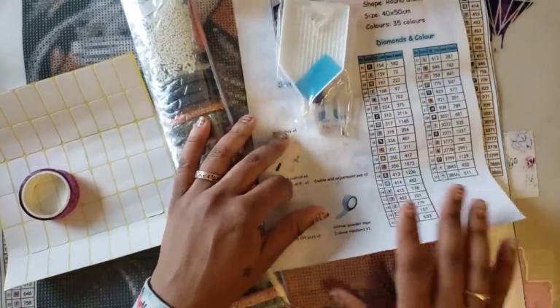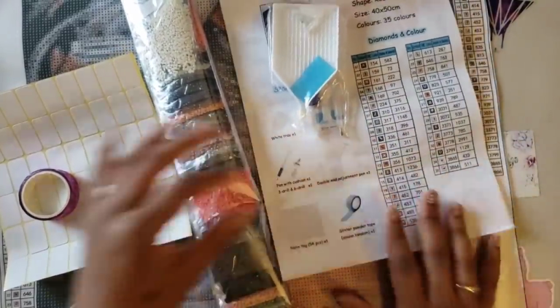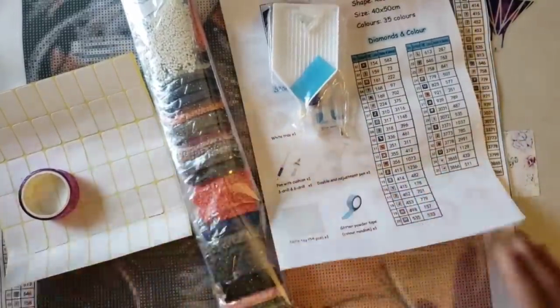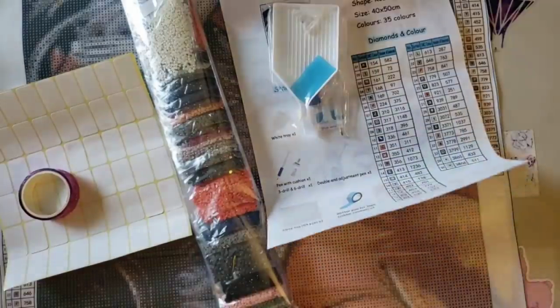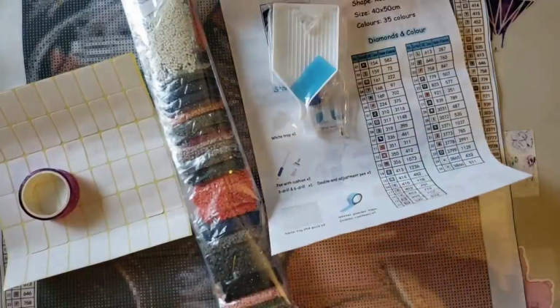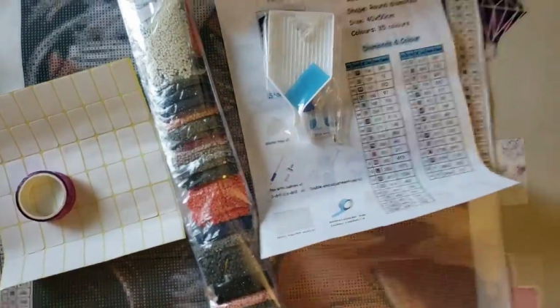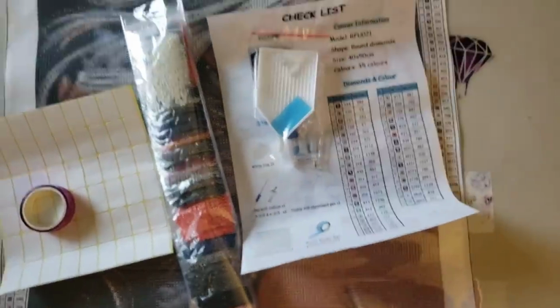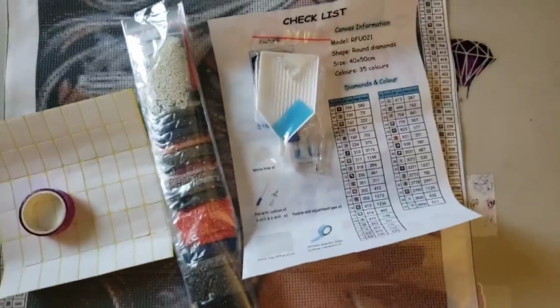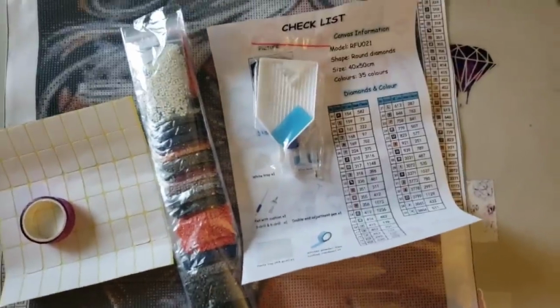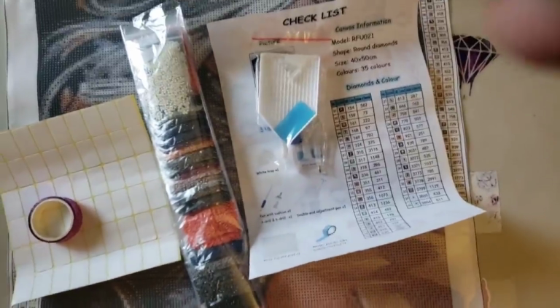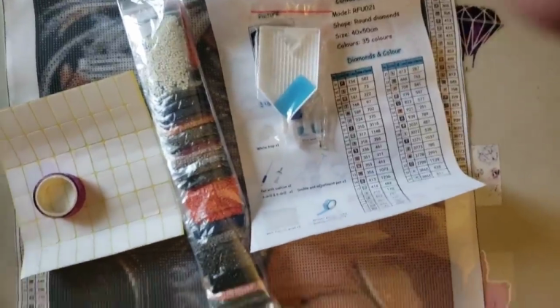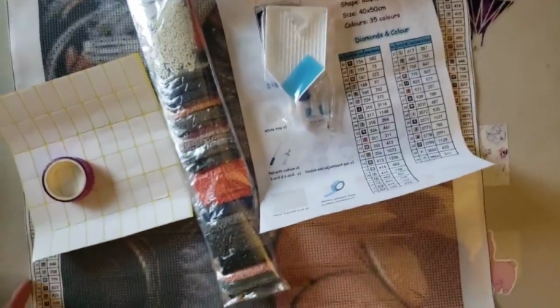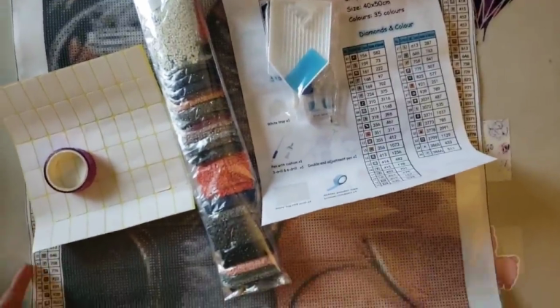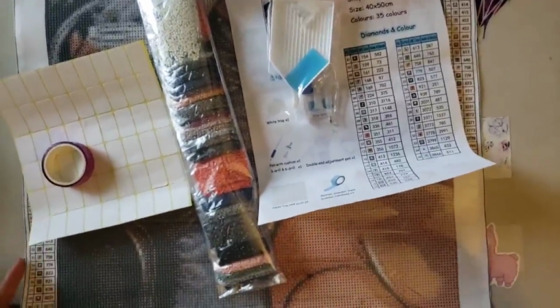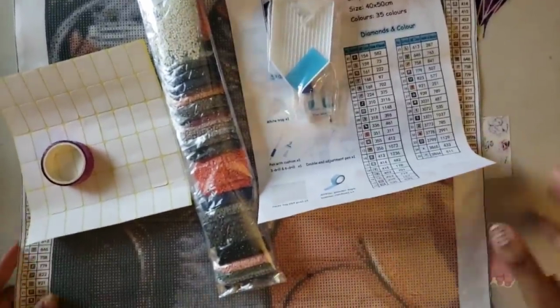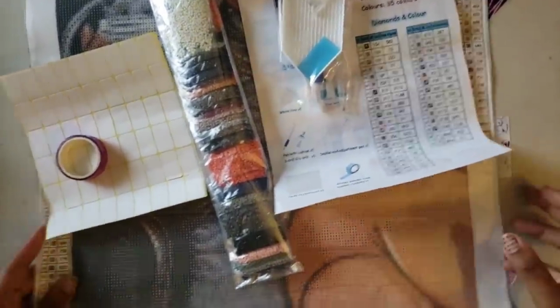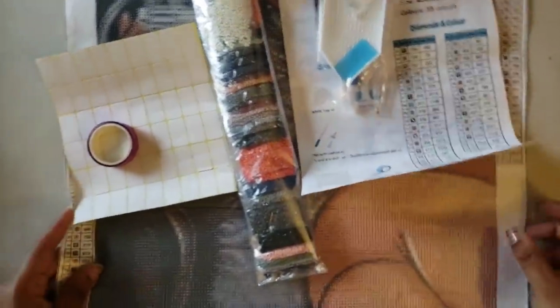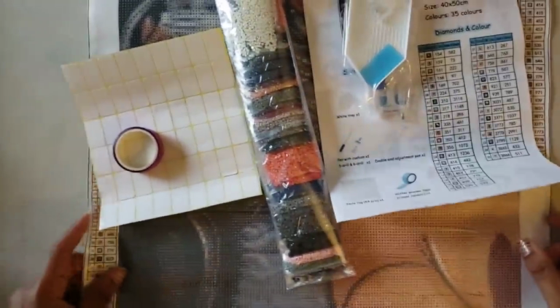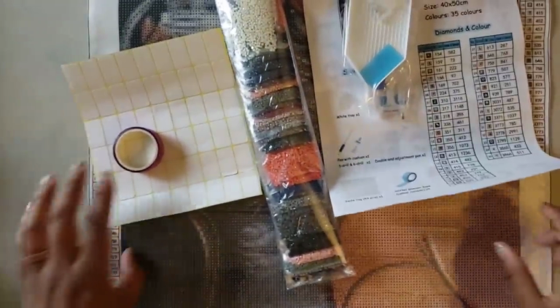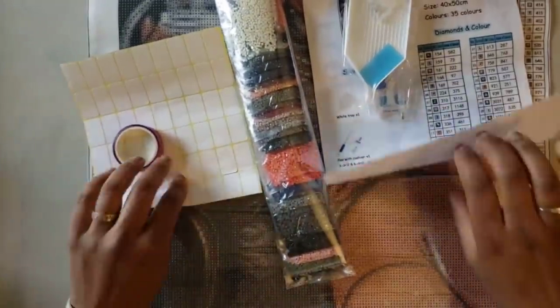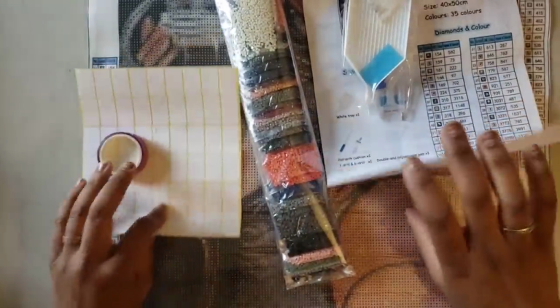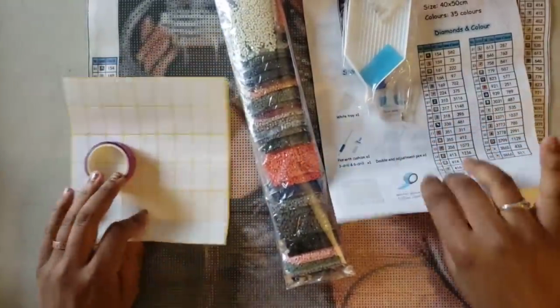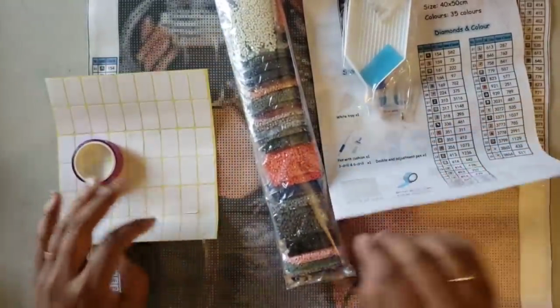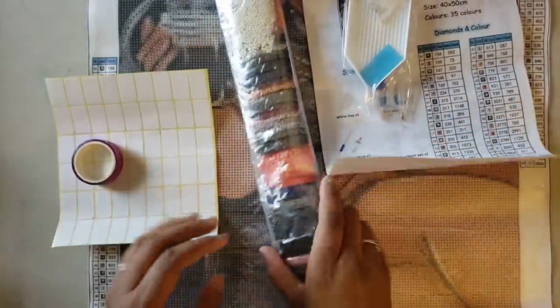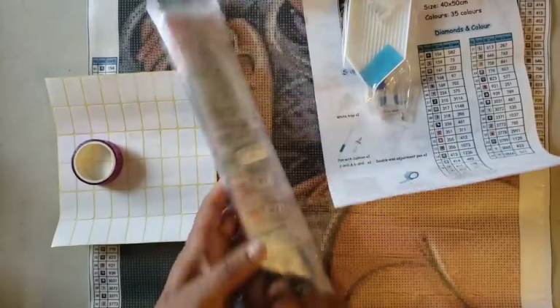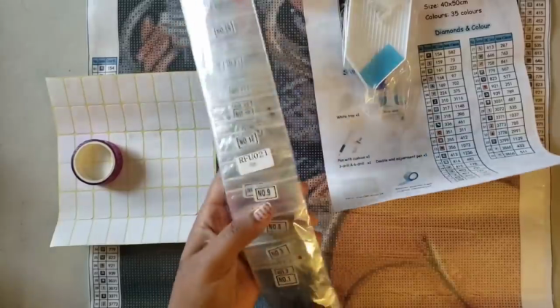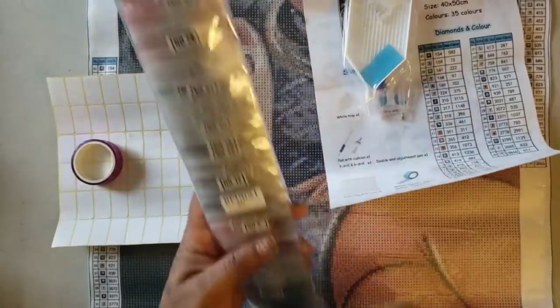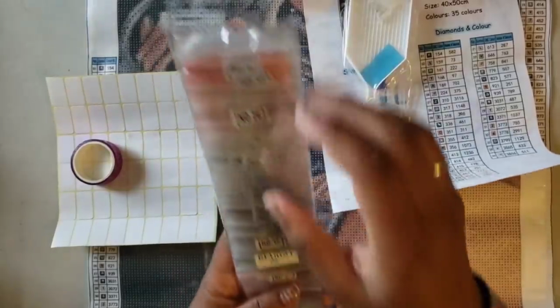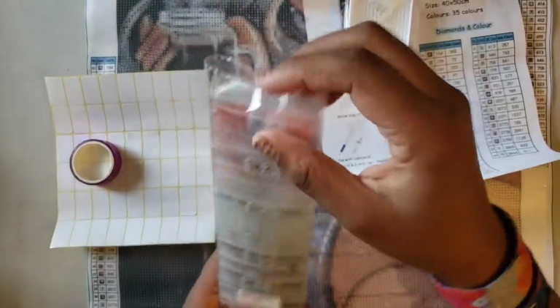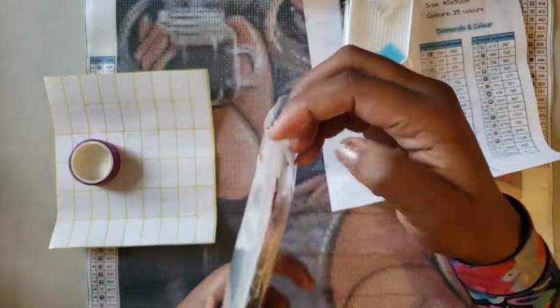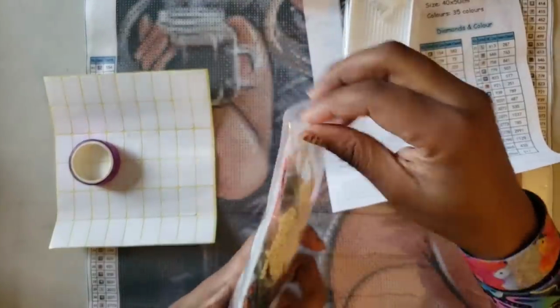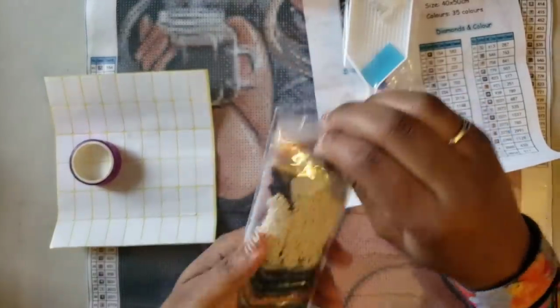Let's check out these drills! I'm not going to take all of them out, just a couple of bags.